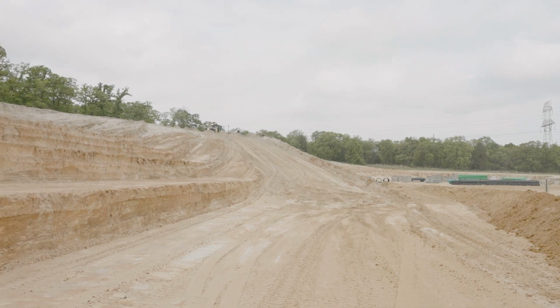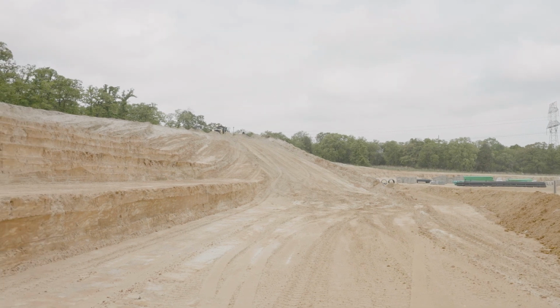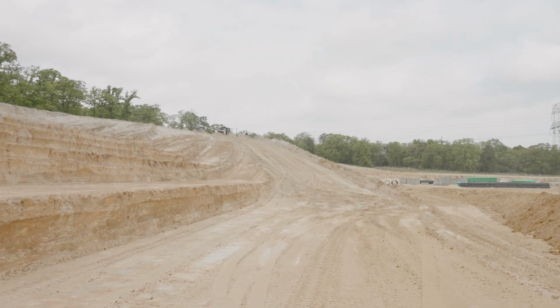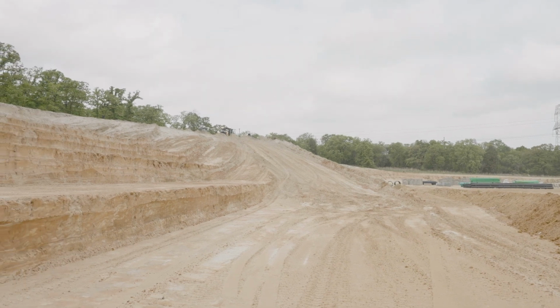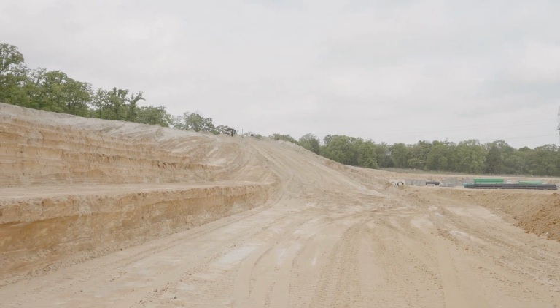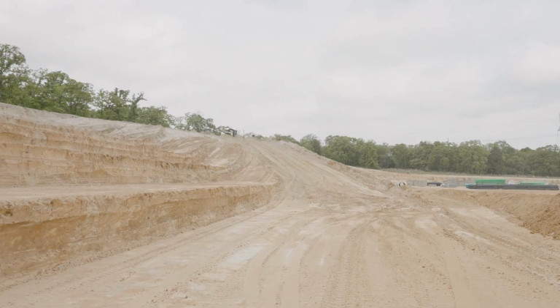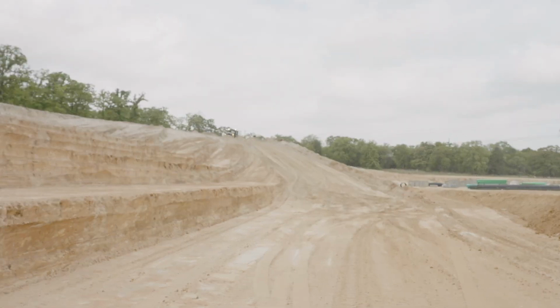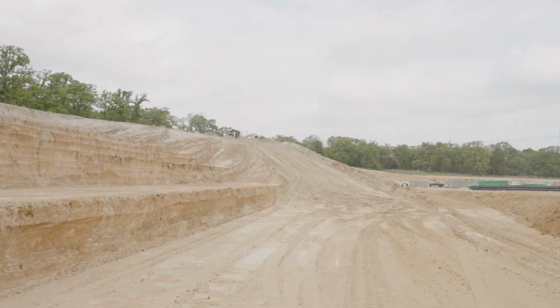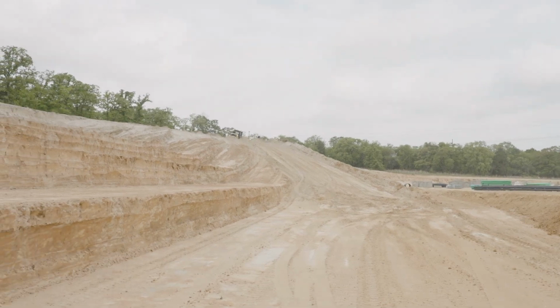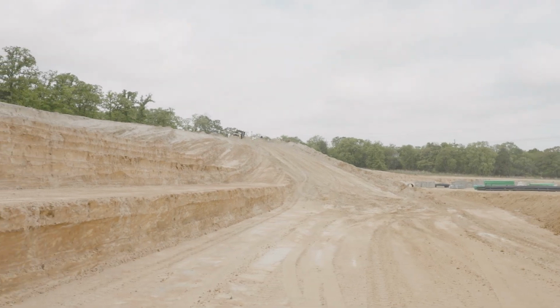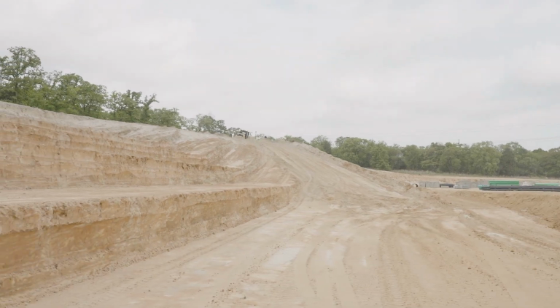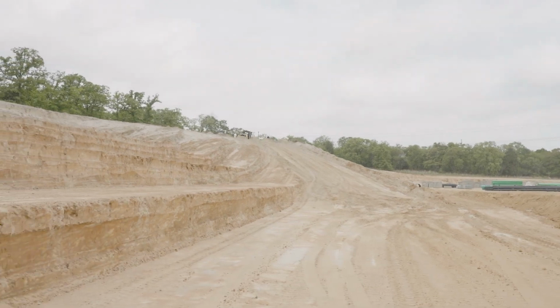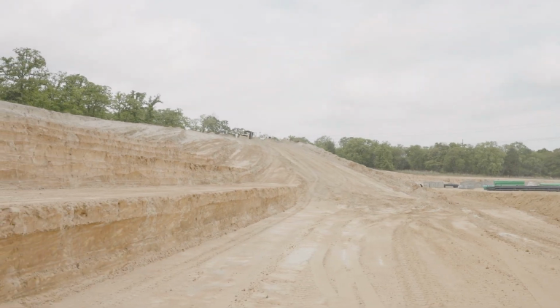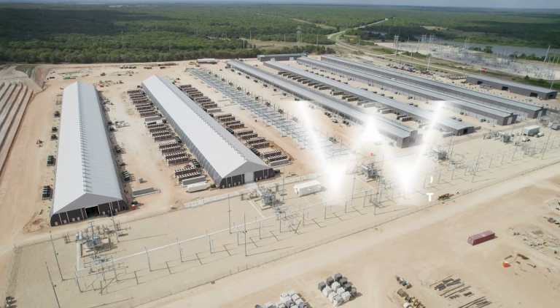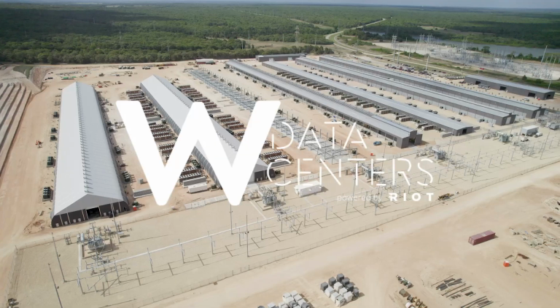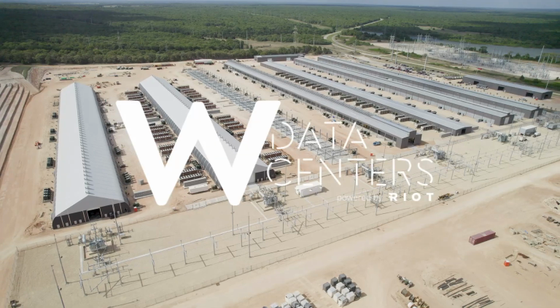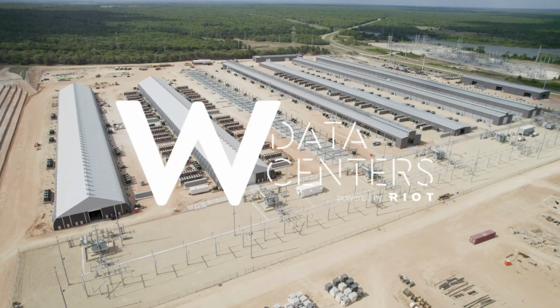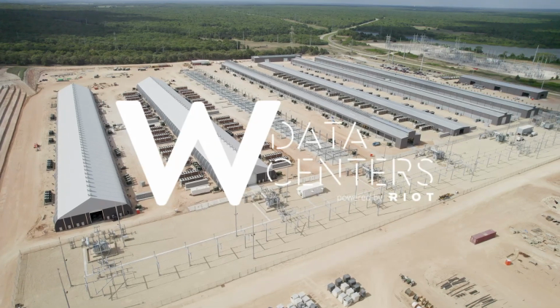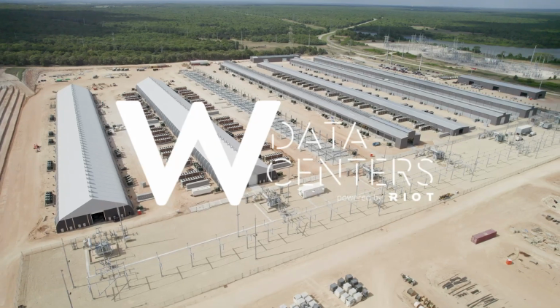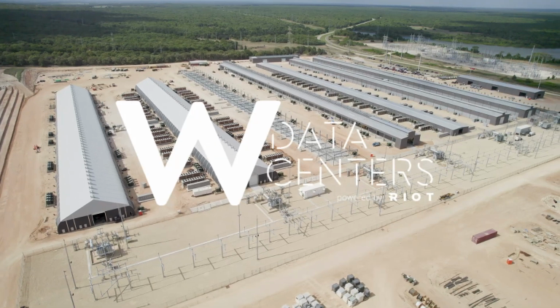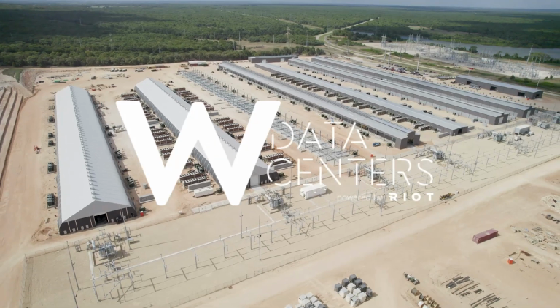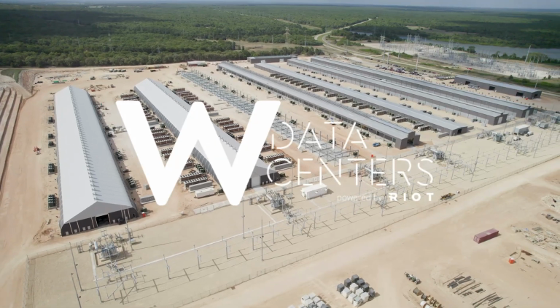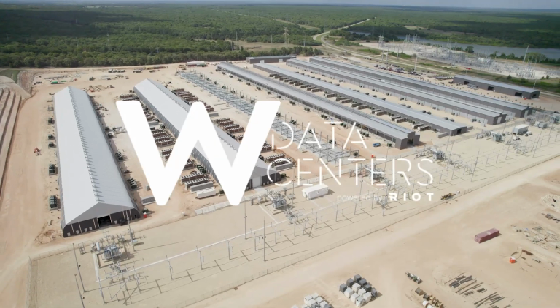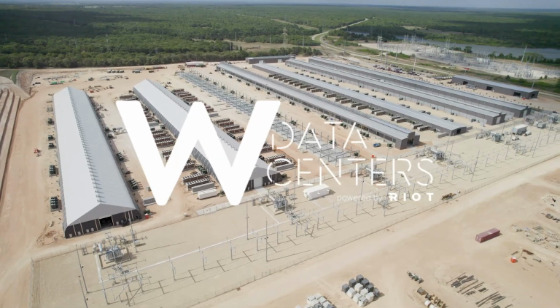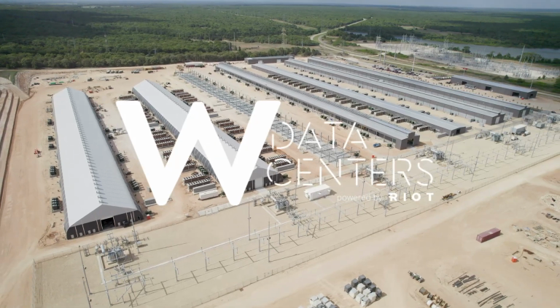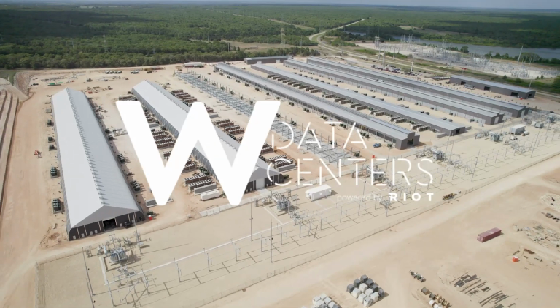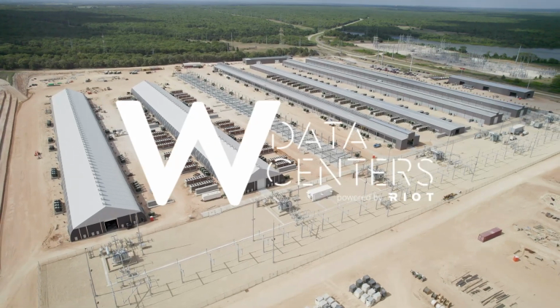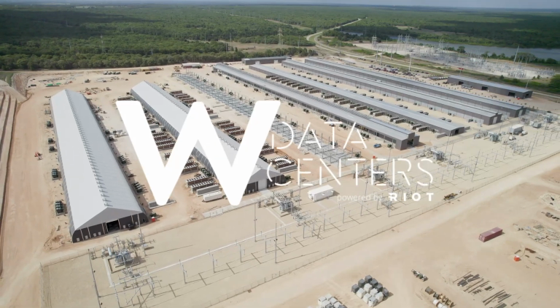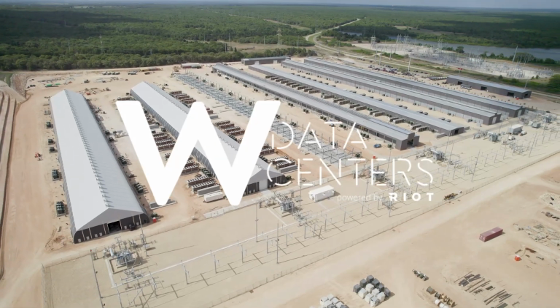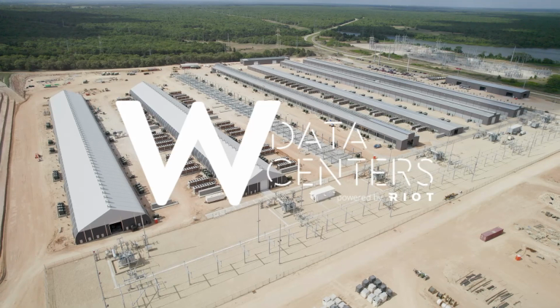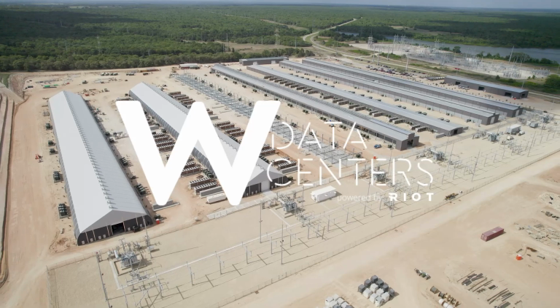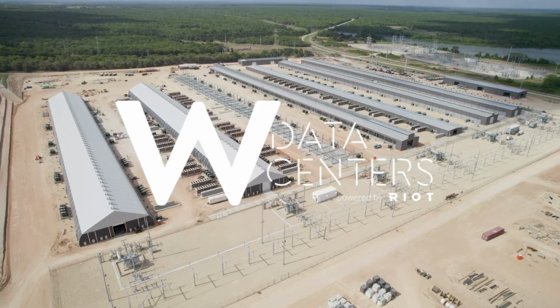This is Chad Harris with Riot's Whinstone Data Center in Rockdale, Texas. Thank you for watching.